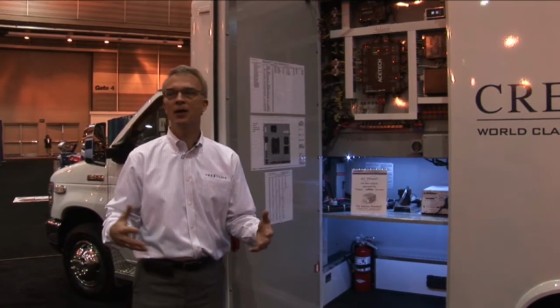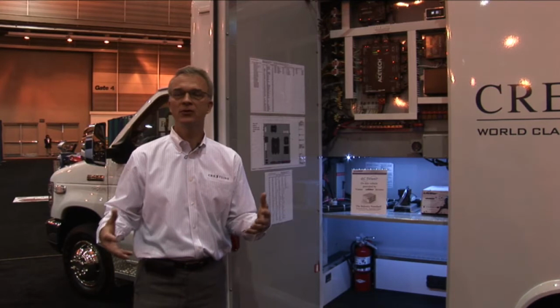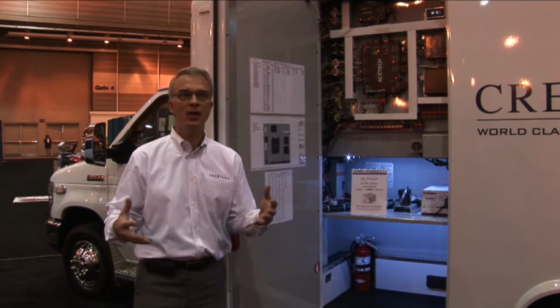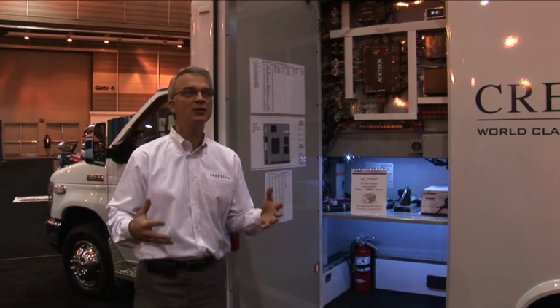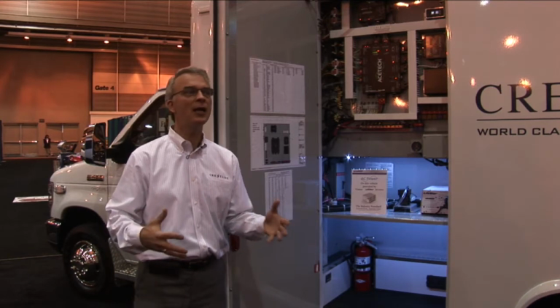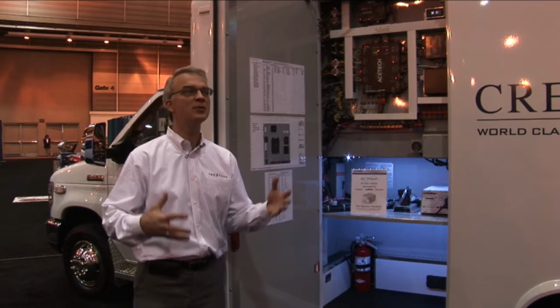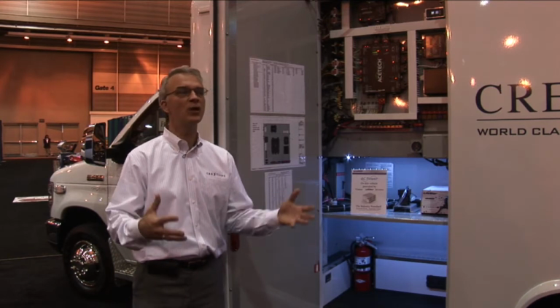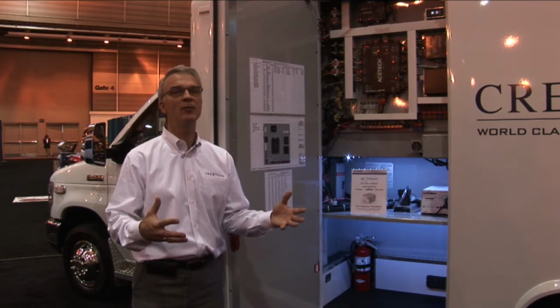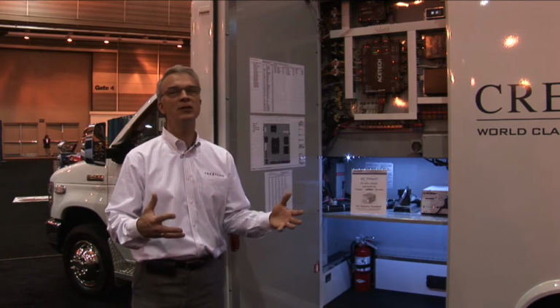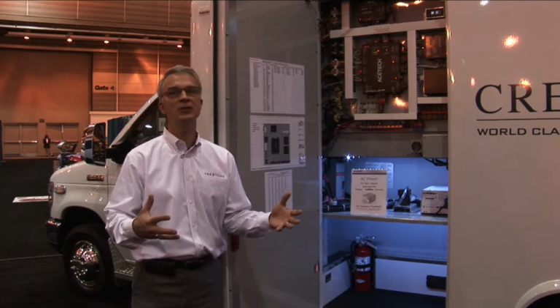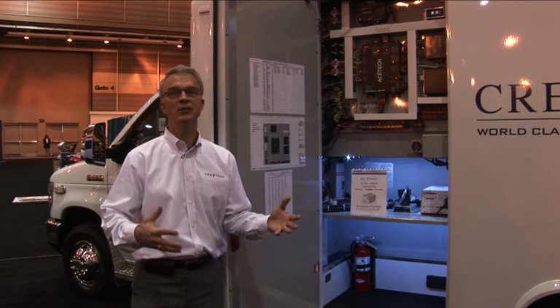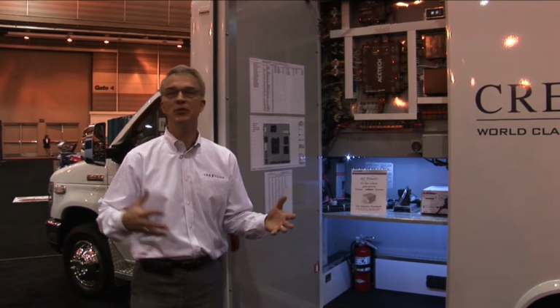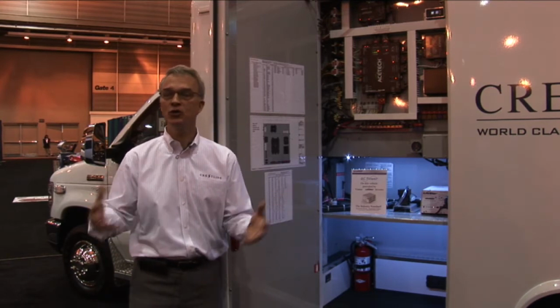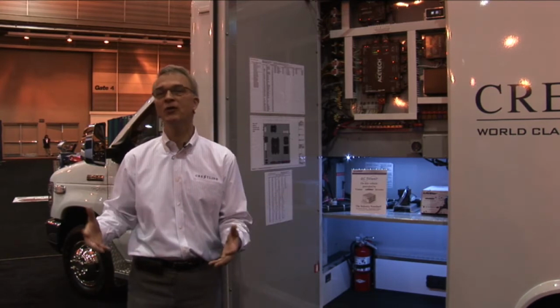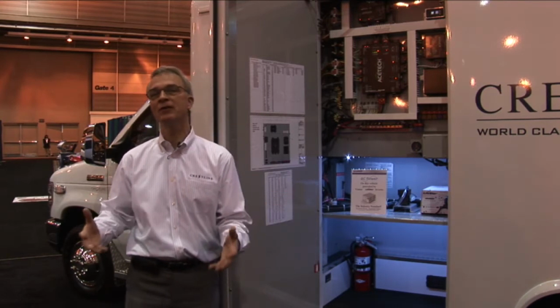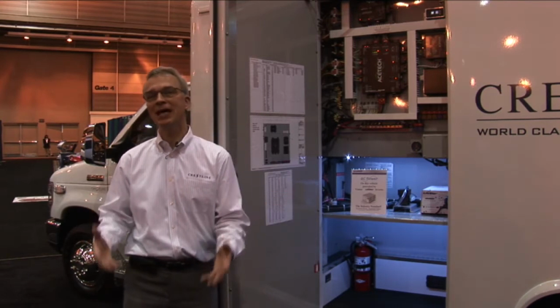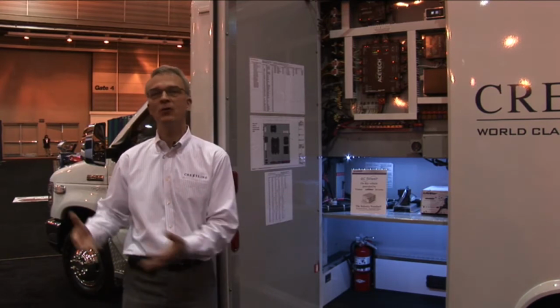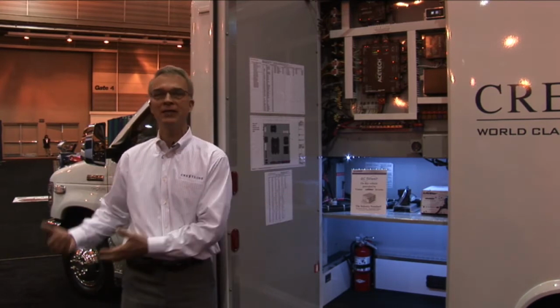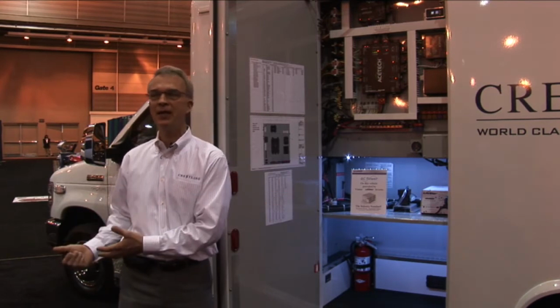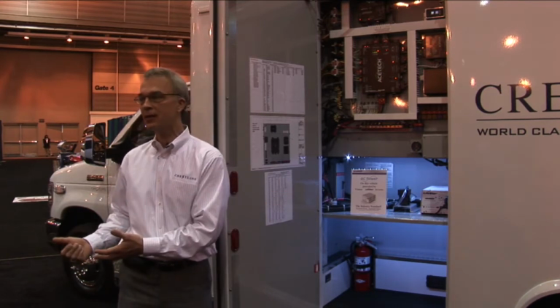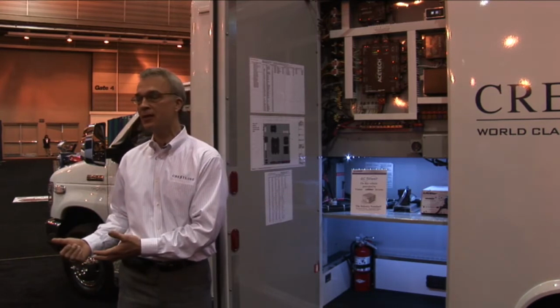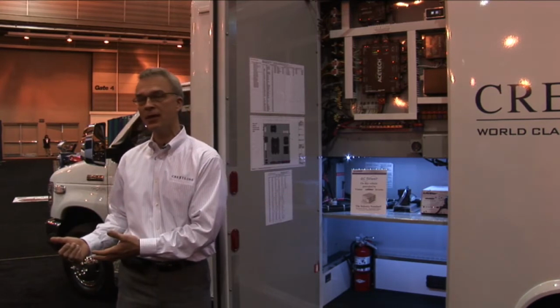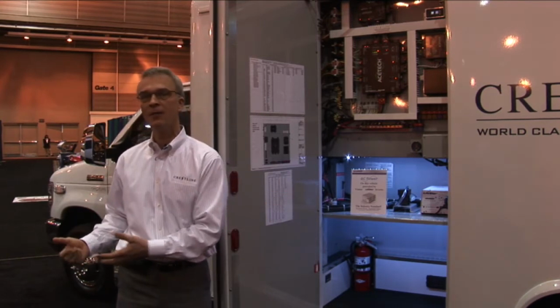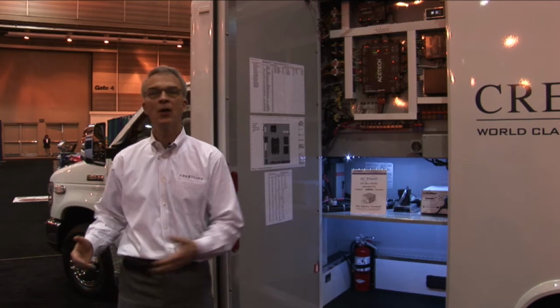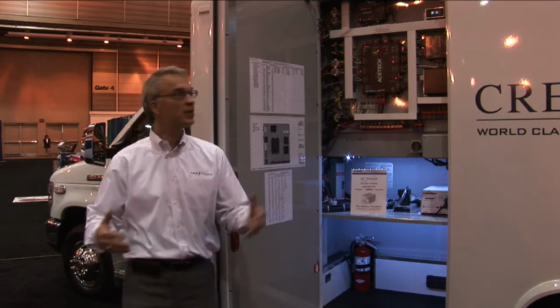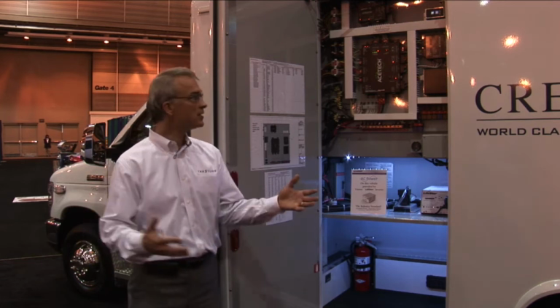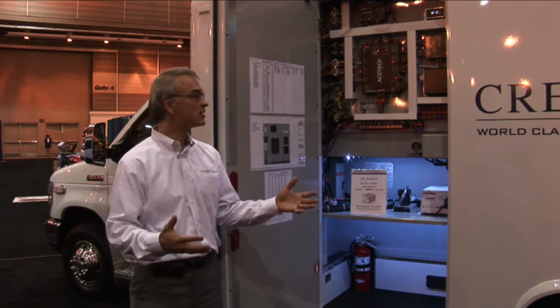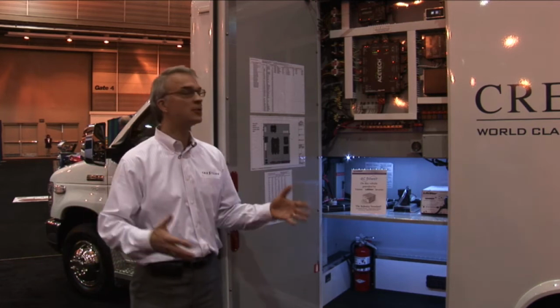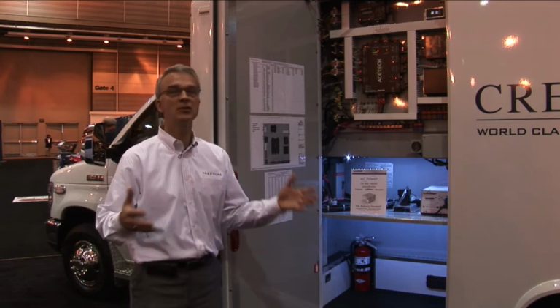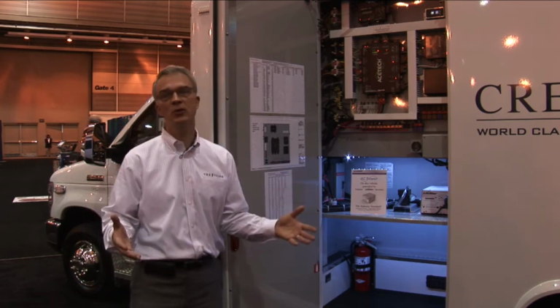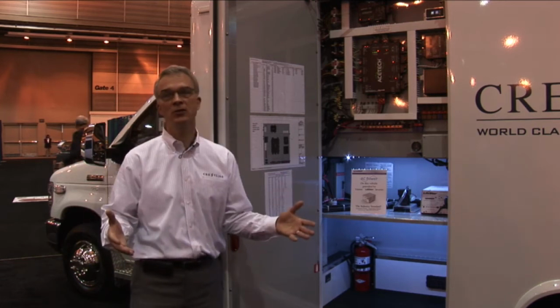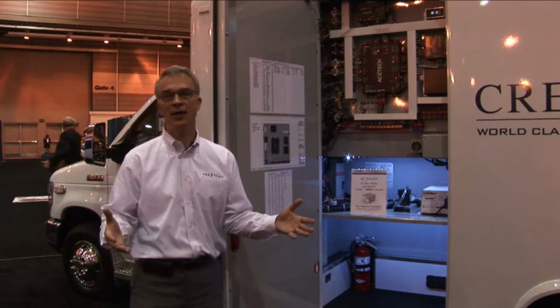There are other types of driver monitoring systems, but usually you have to download the data at the end of the day. With the AceTech system, it's in real time.